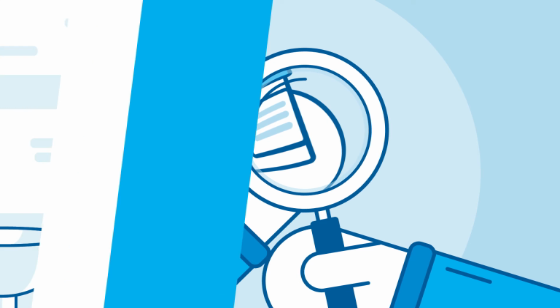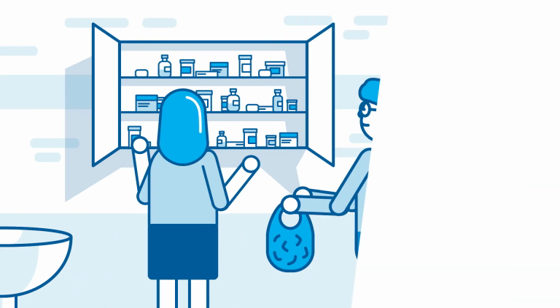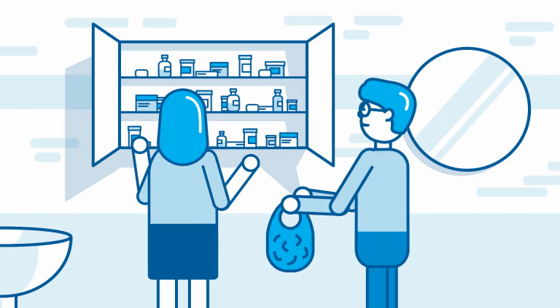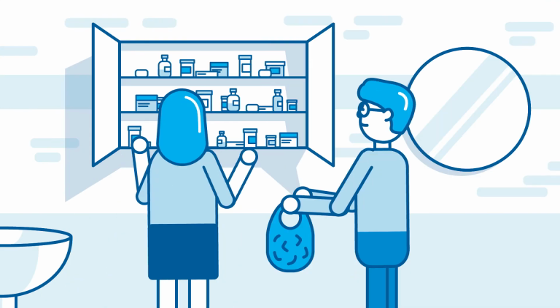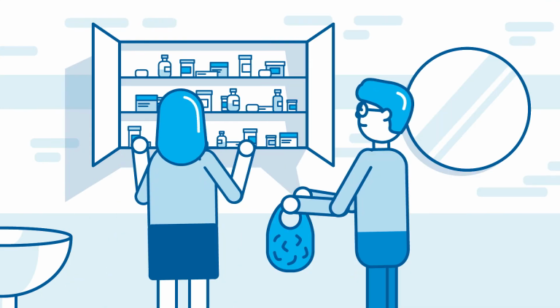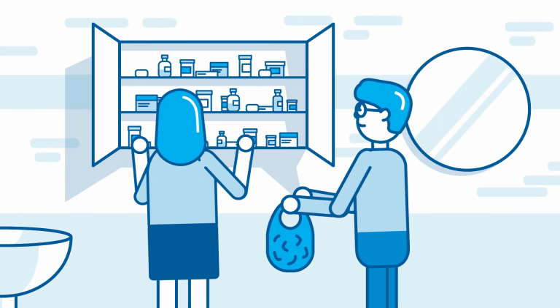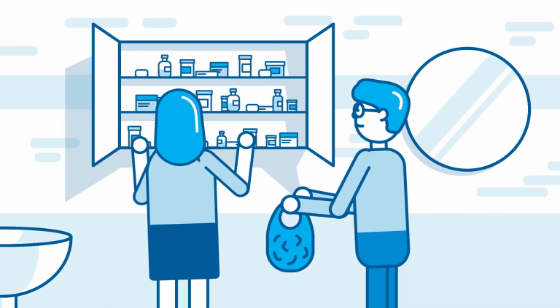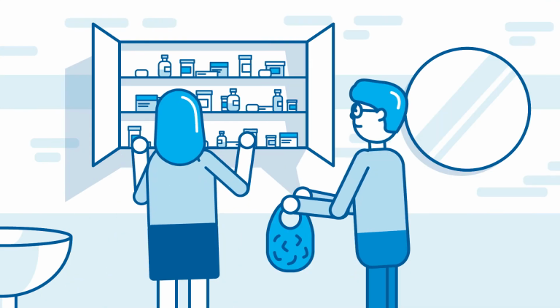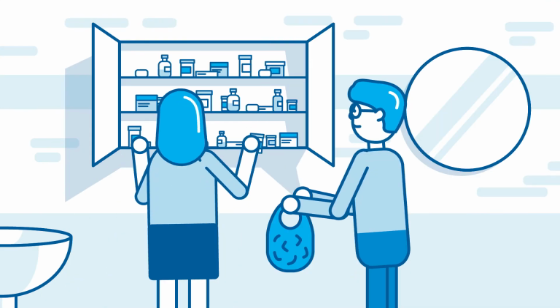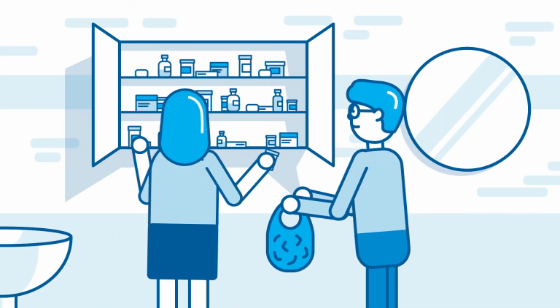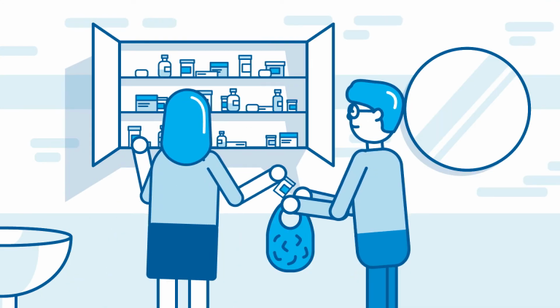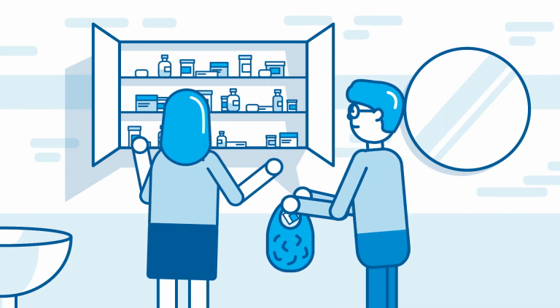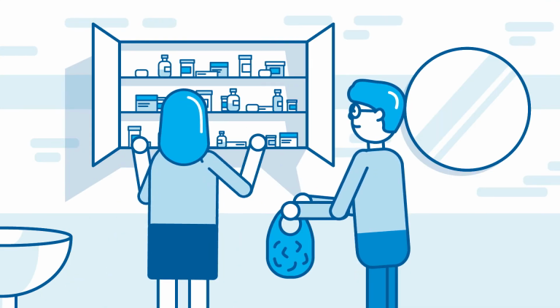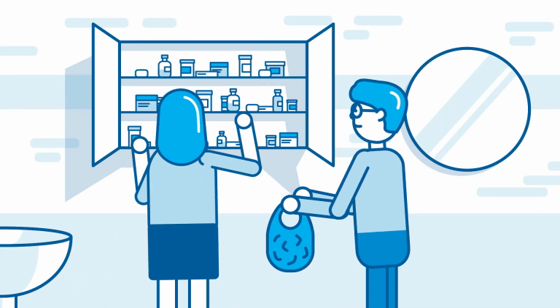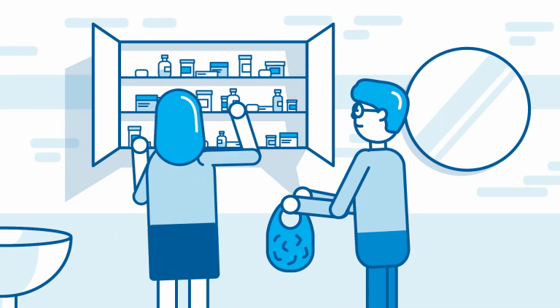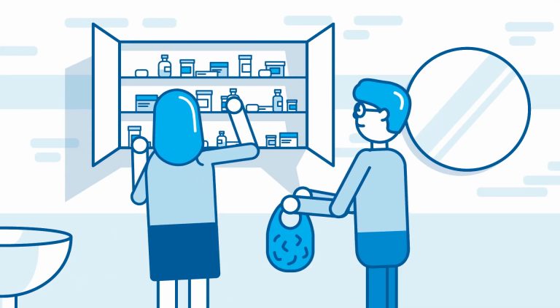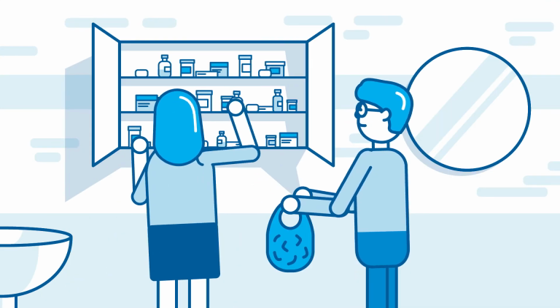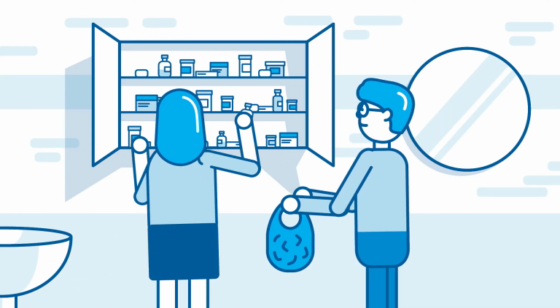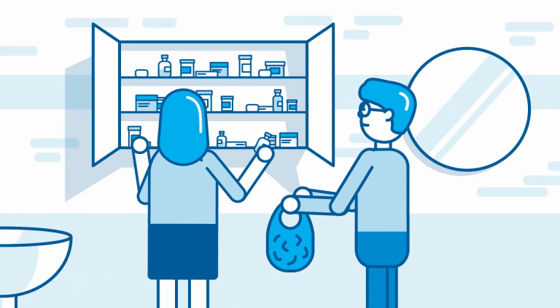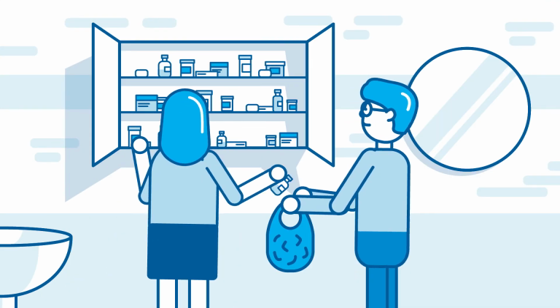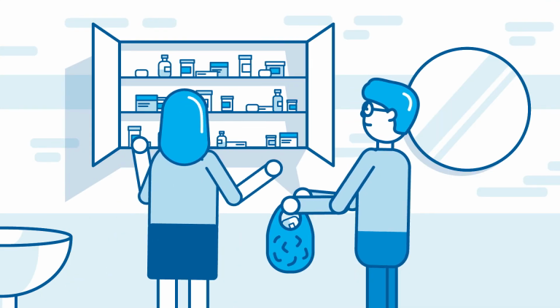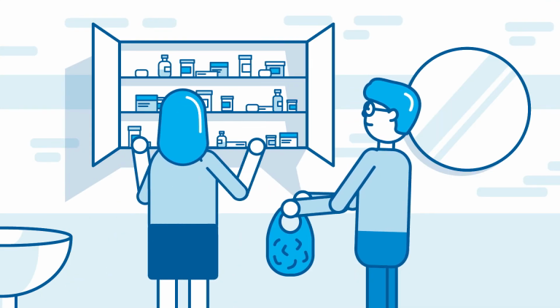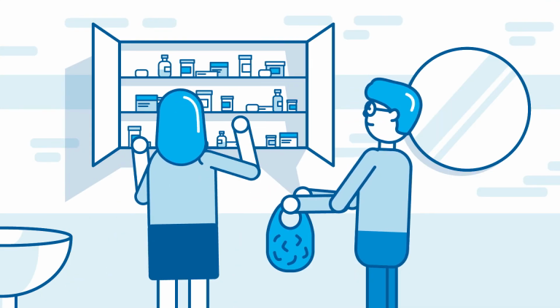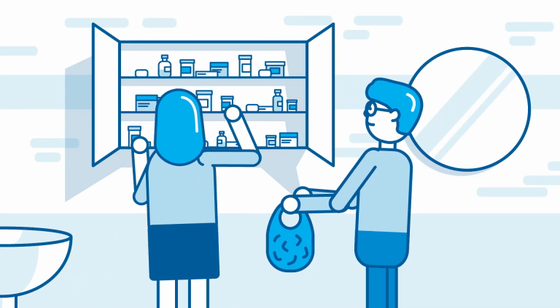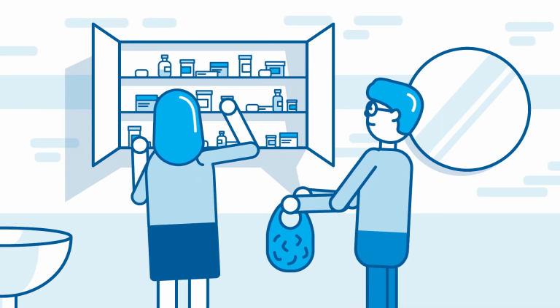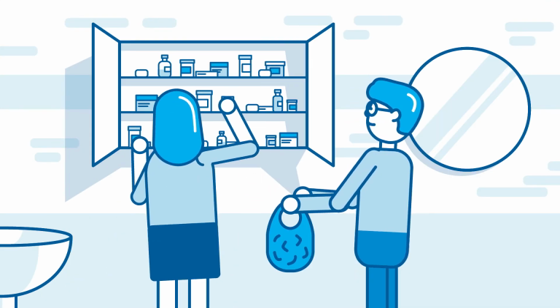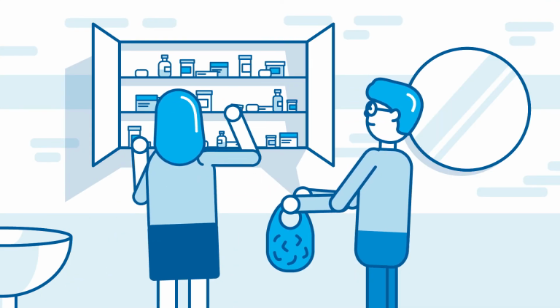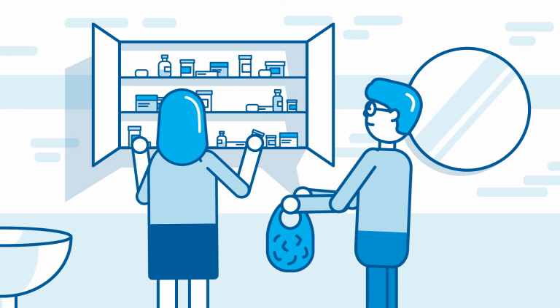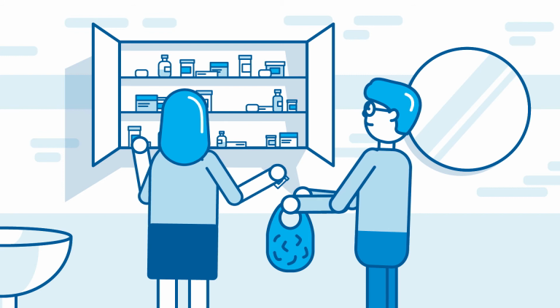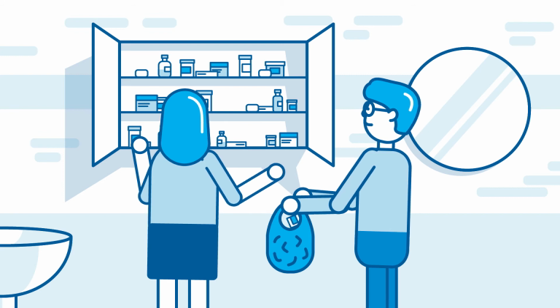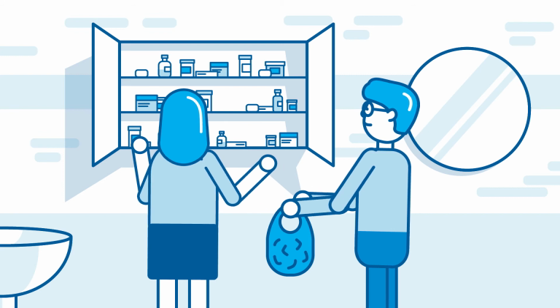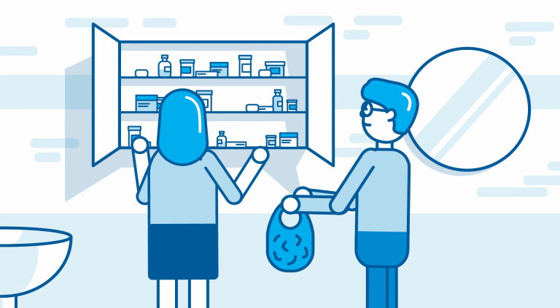Remove all unwanted medicines from your home medicine area and place them in a bag or container.